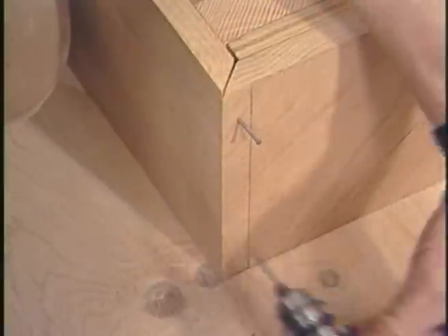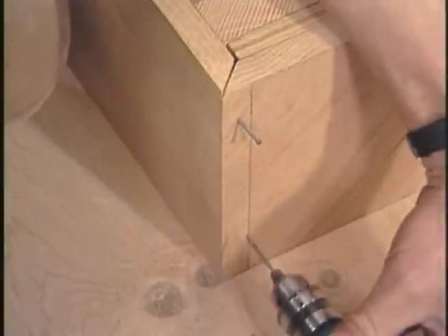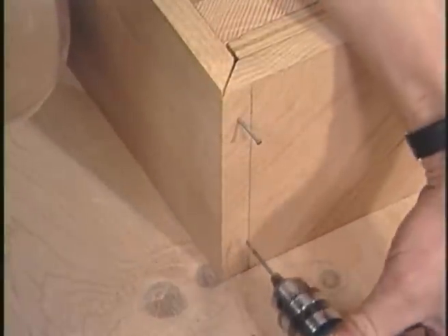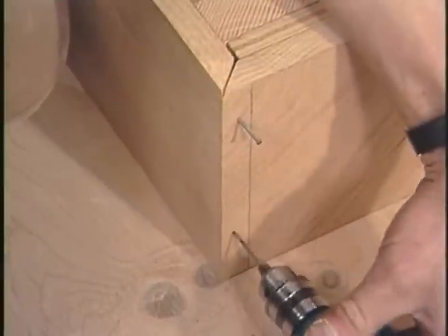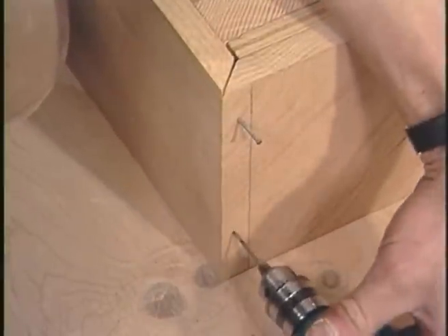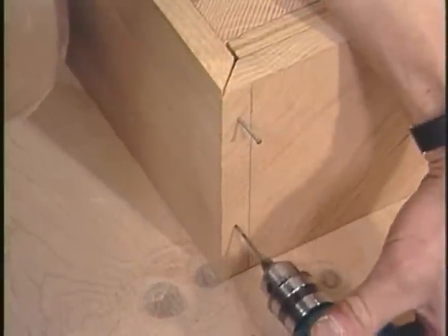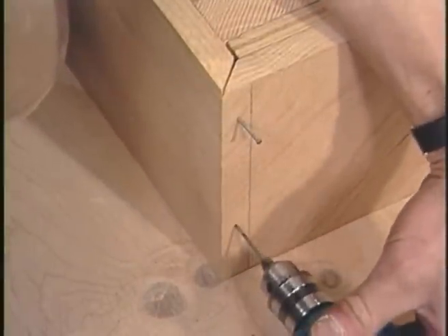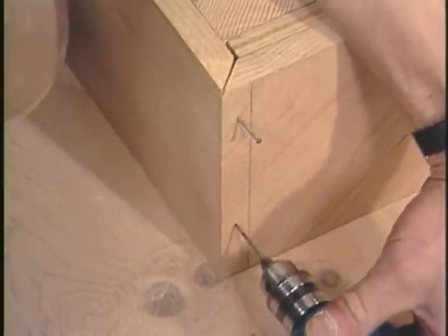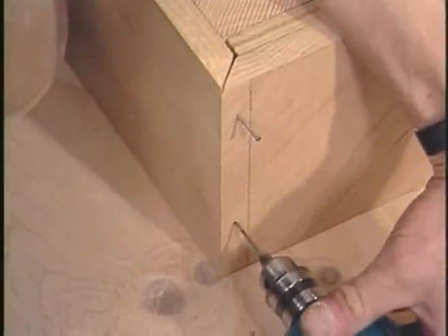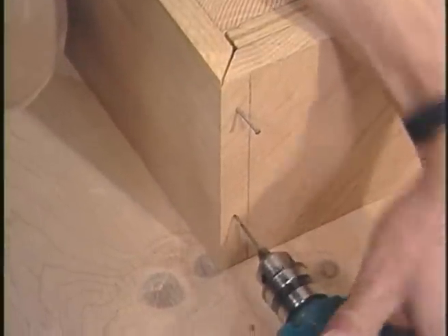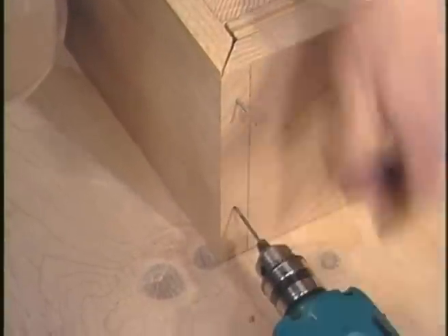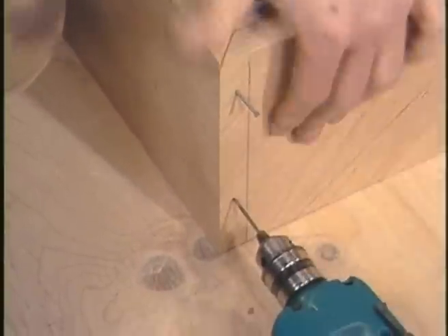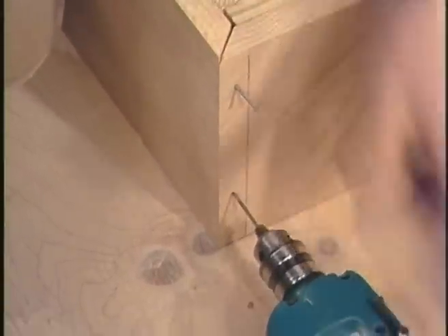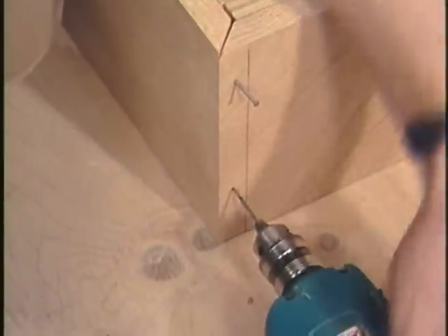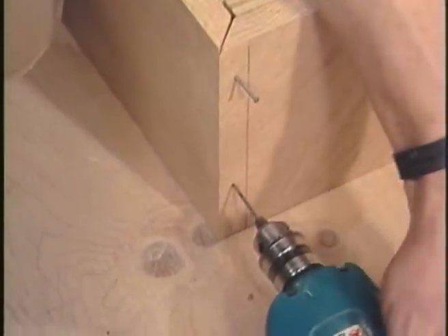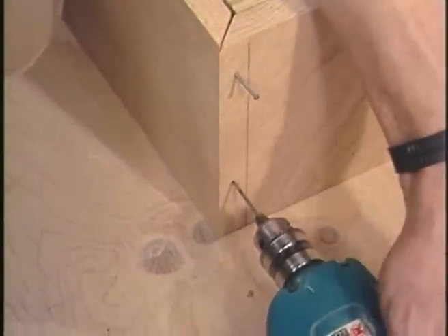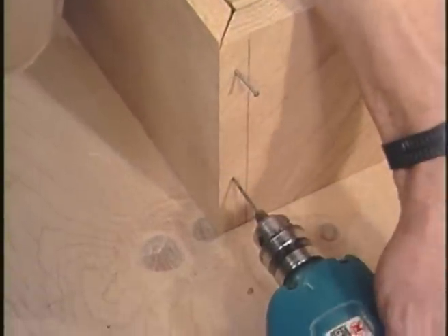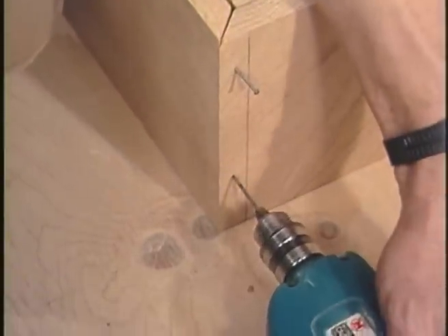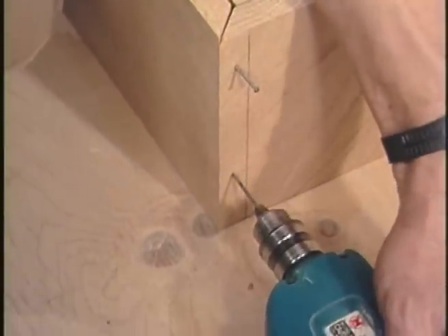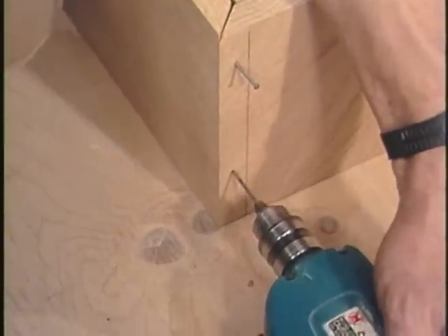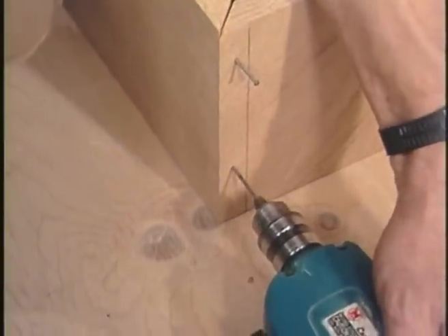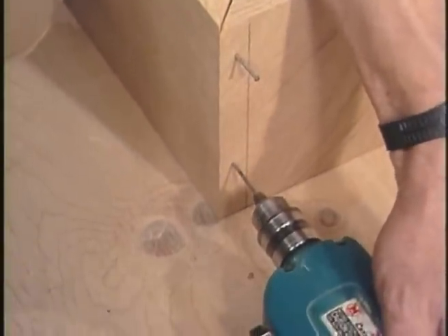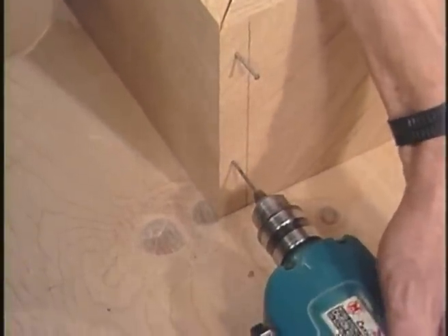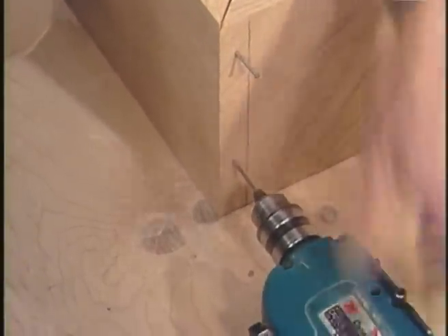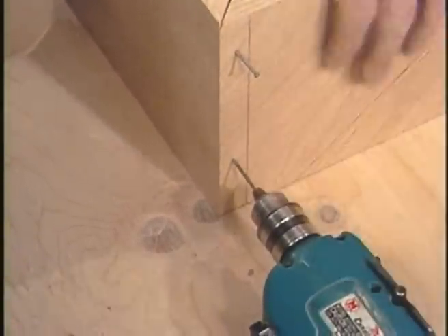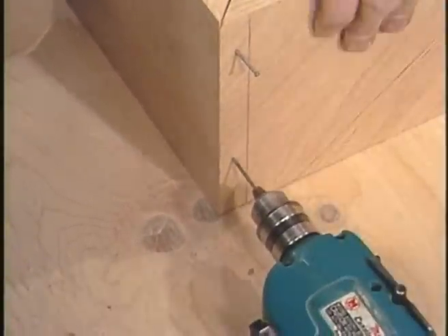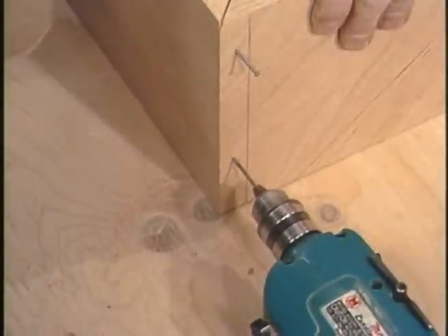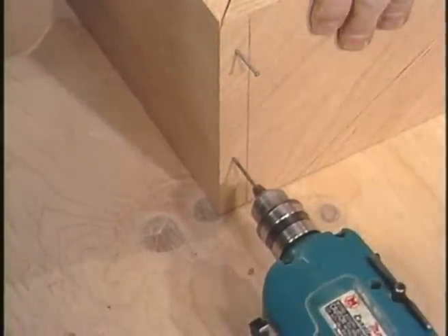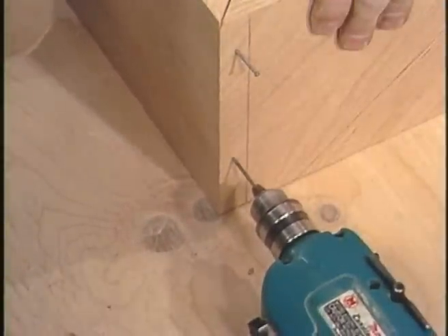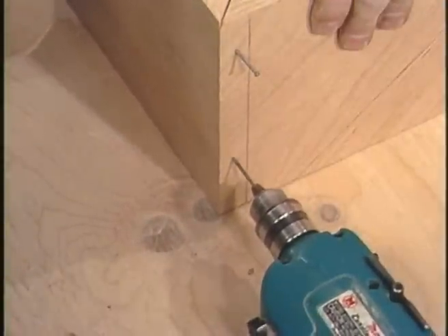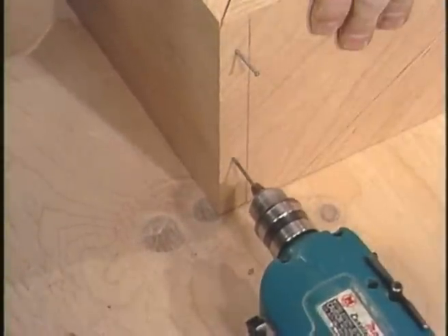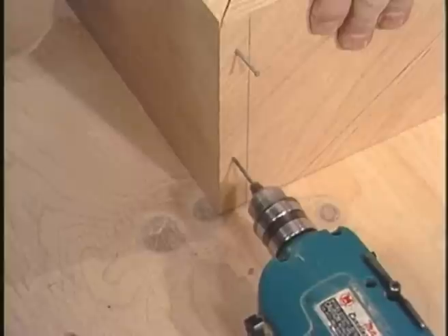I'm using a nail here for a drill bit, which works really well because it's just the right size.